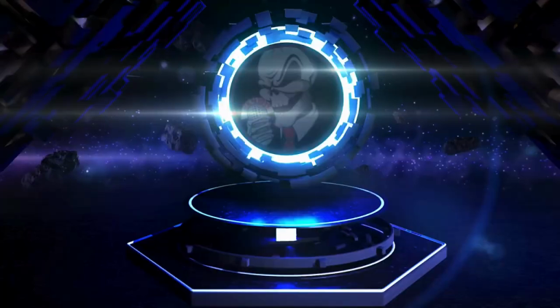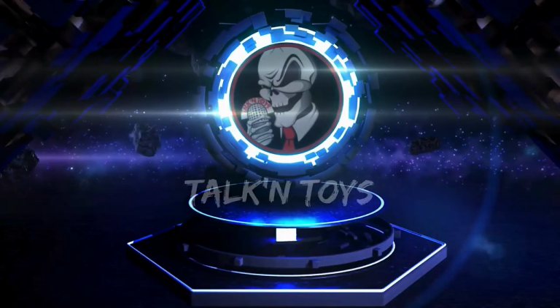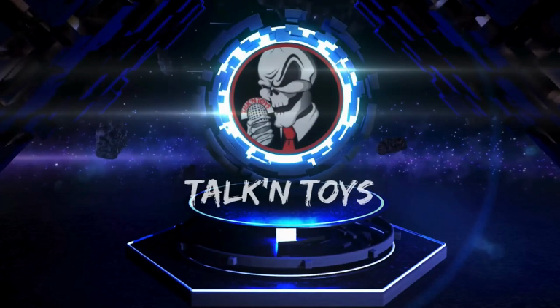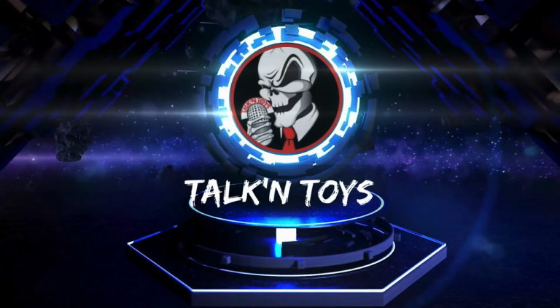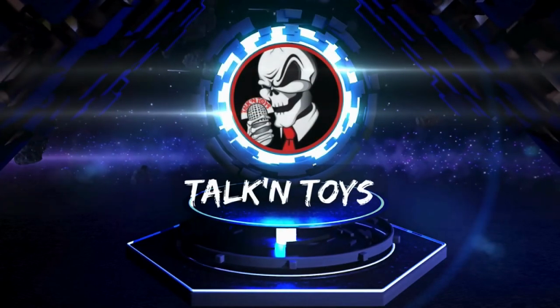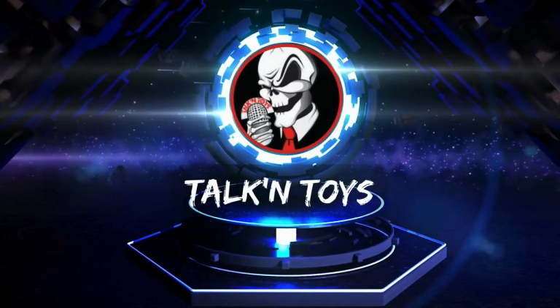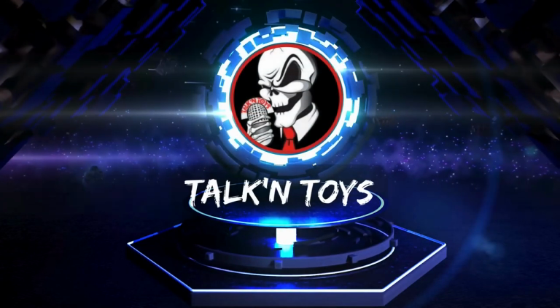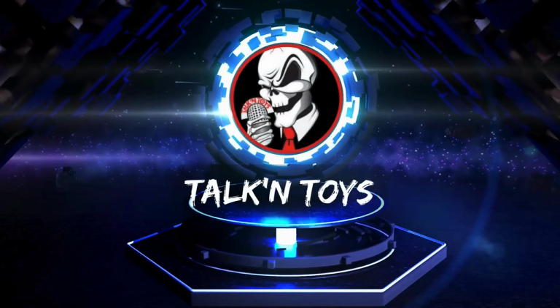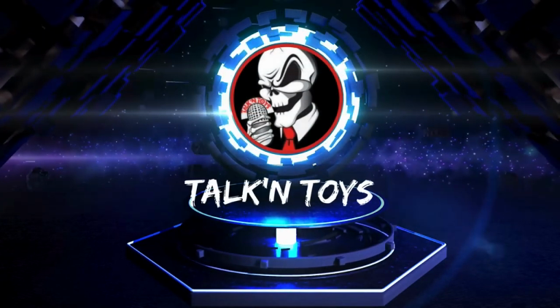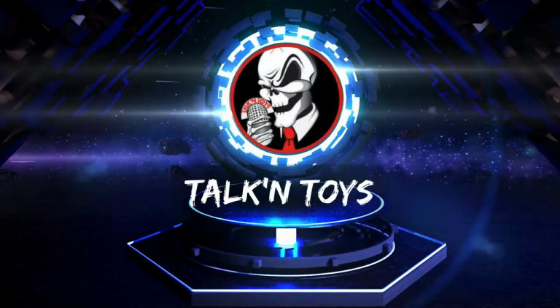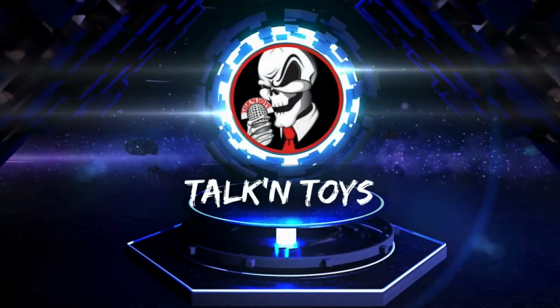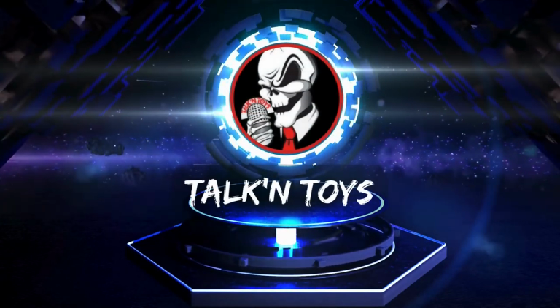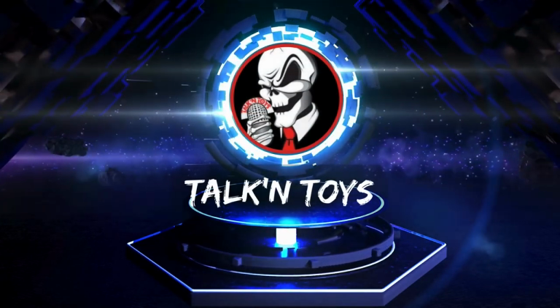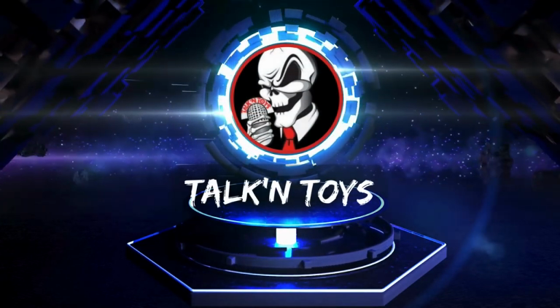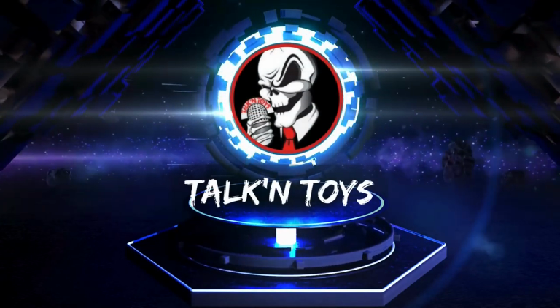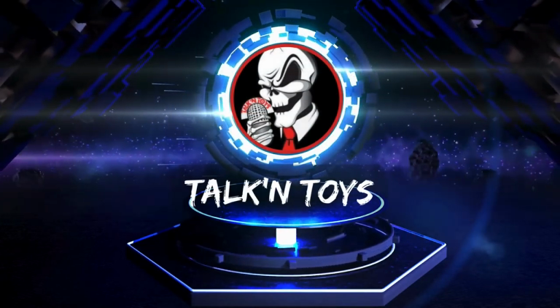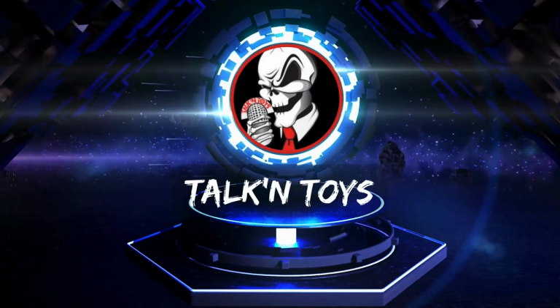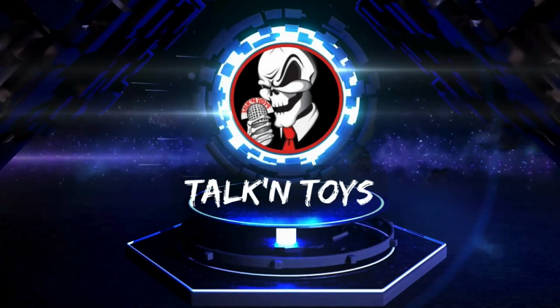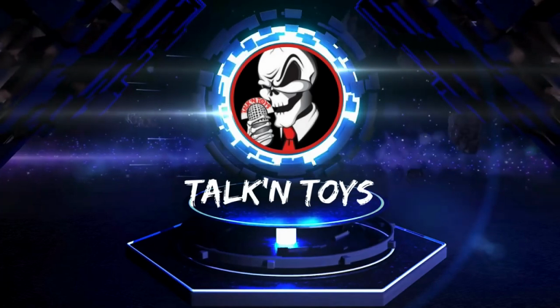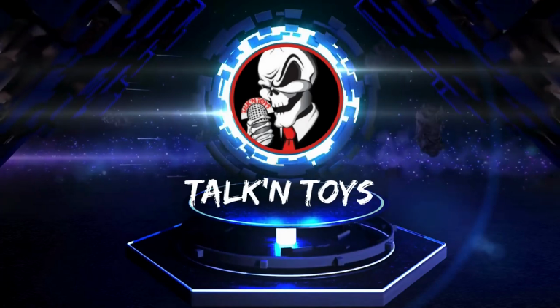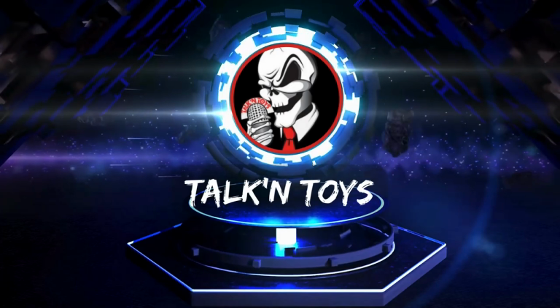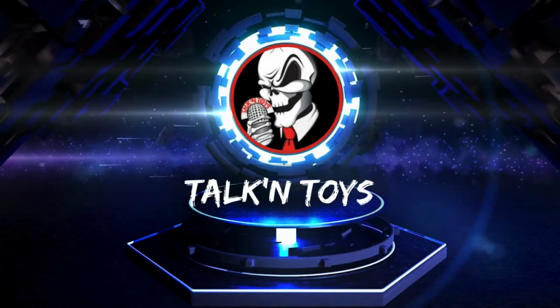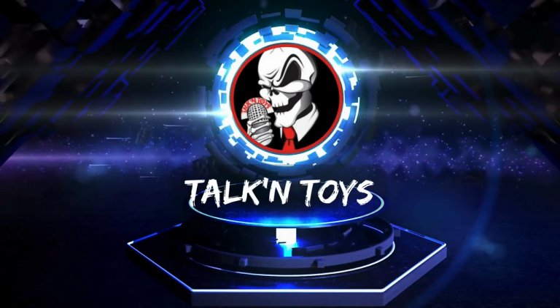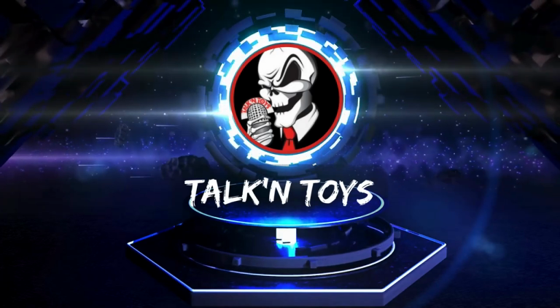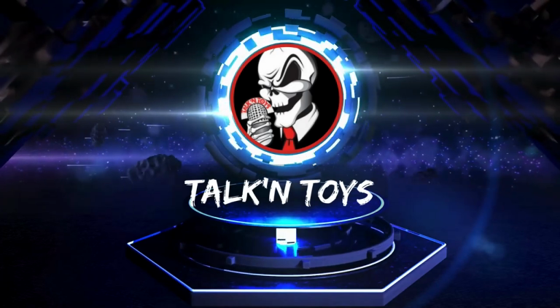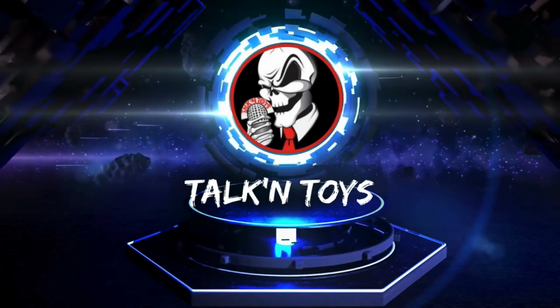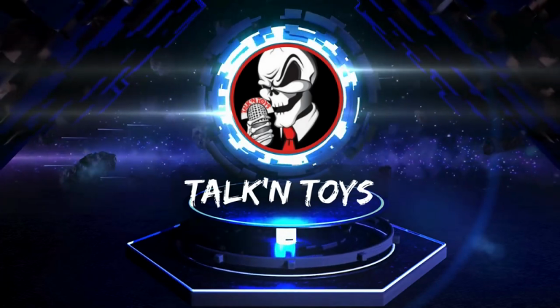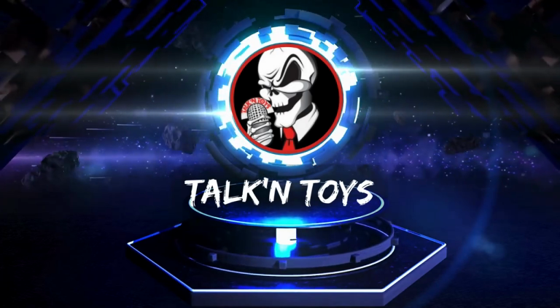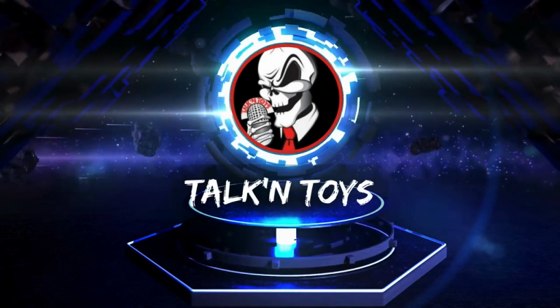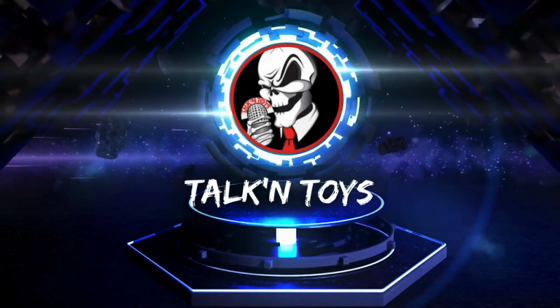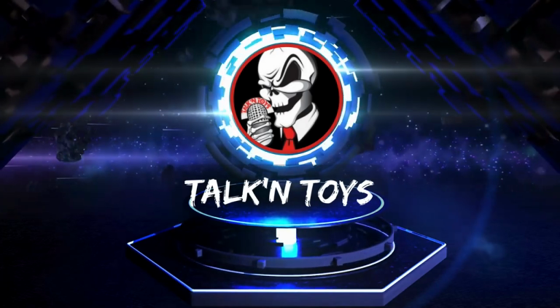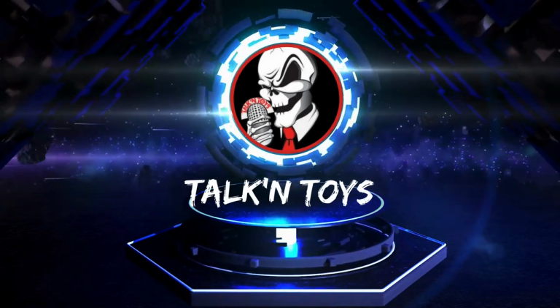Coming to you from a basement somewhere in BFE, Idaho, I'm Joel. This is Talking Toys.